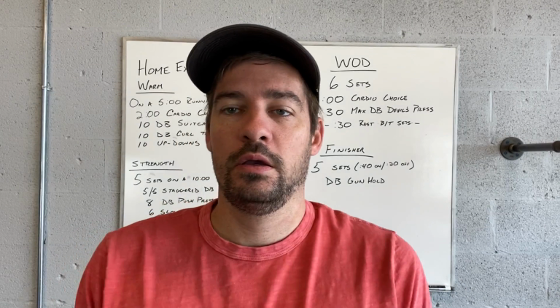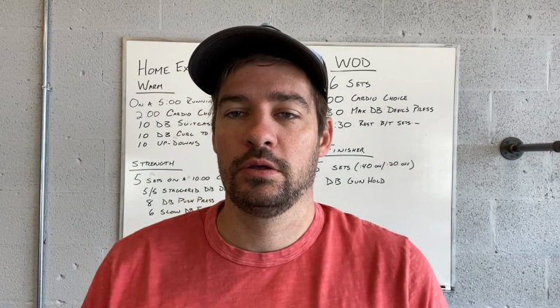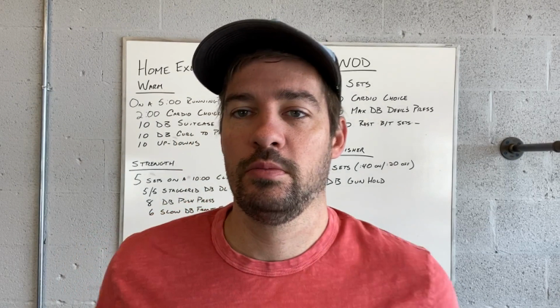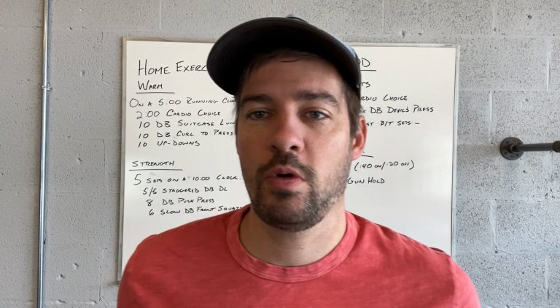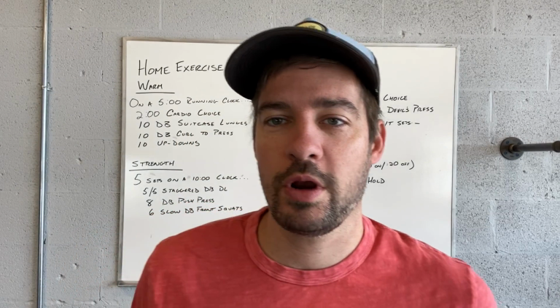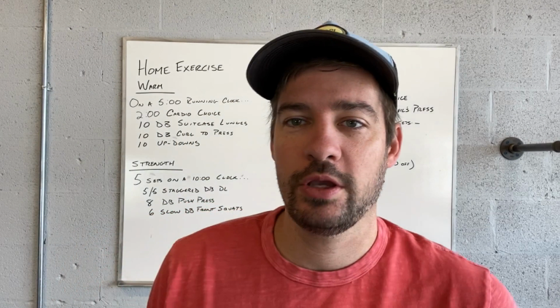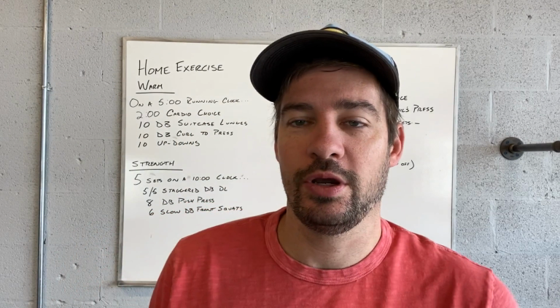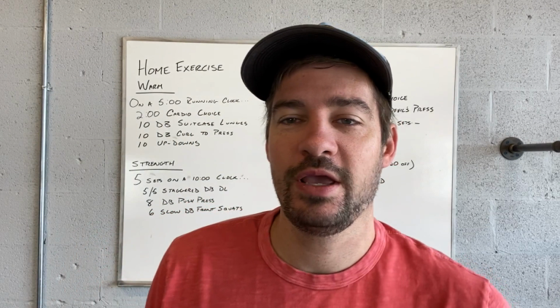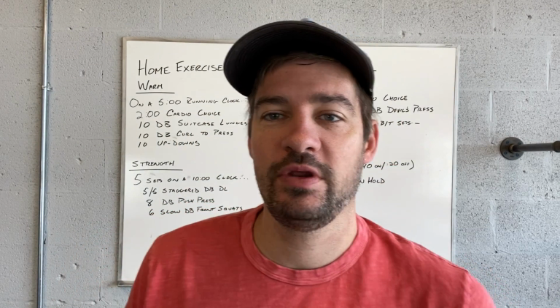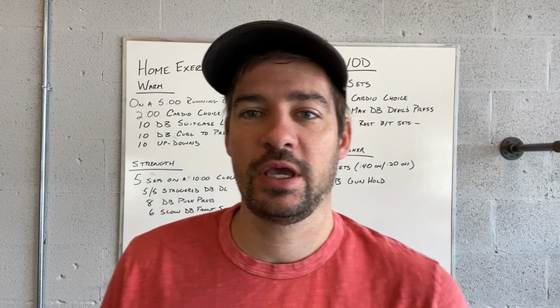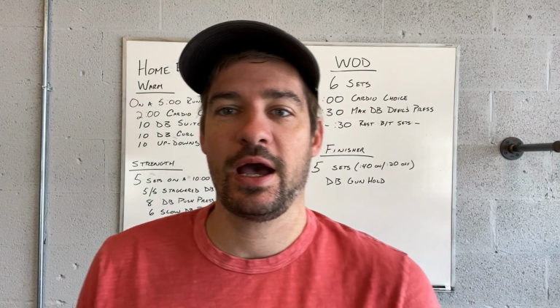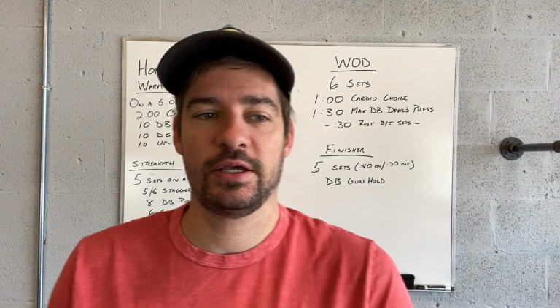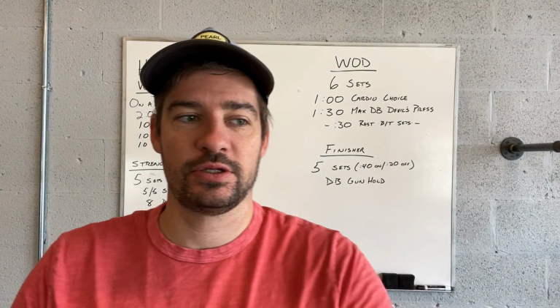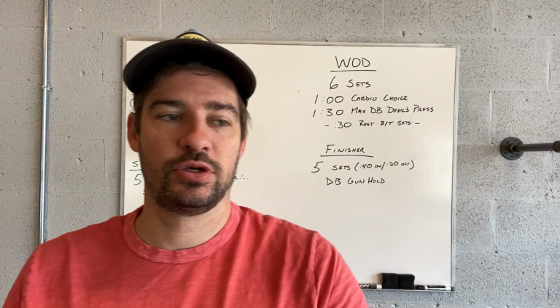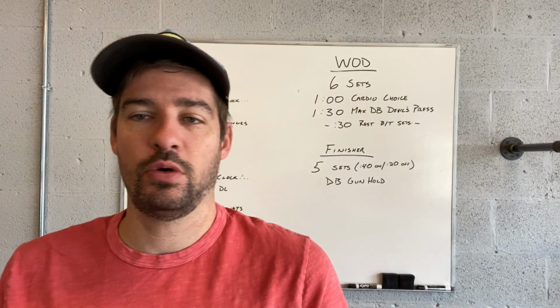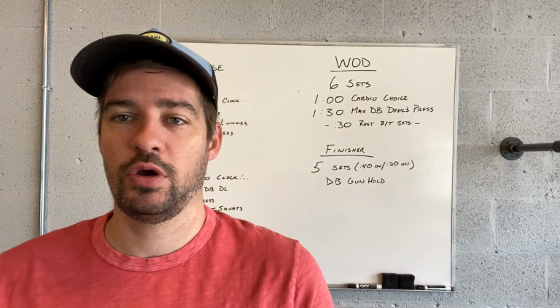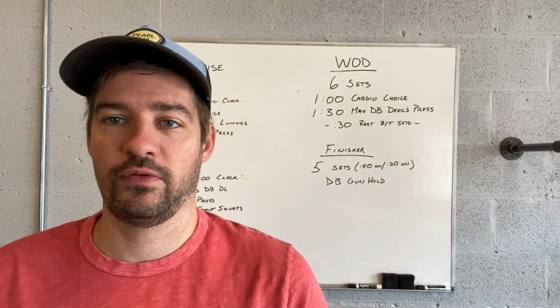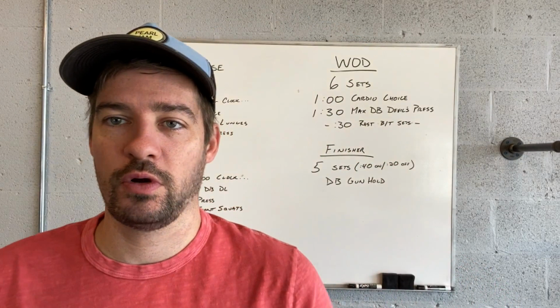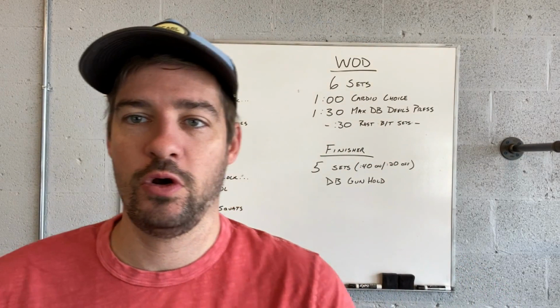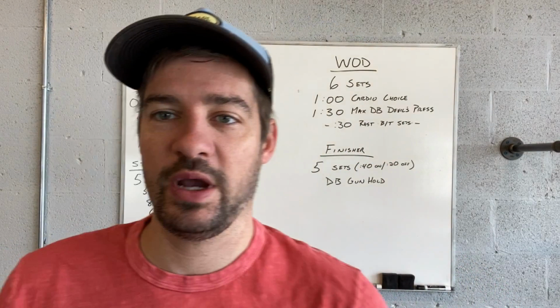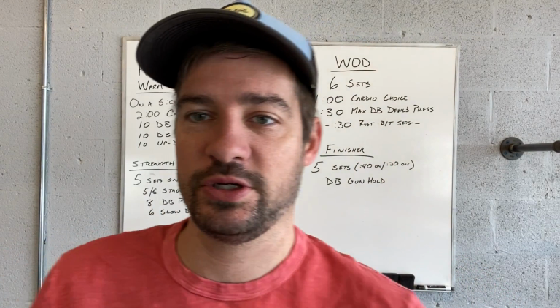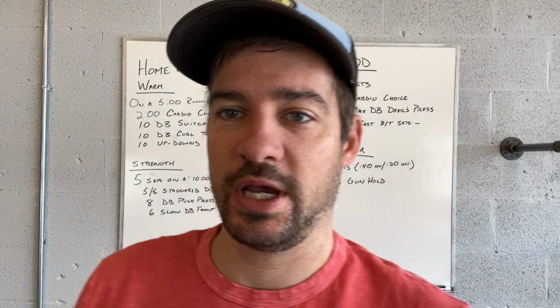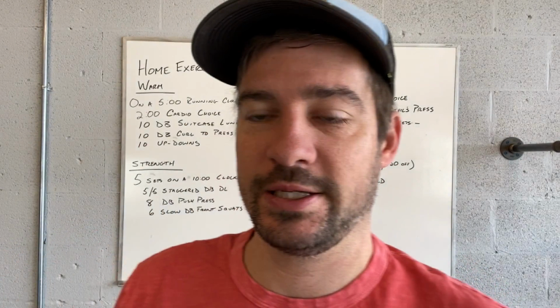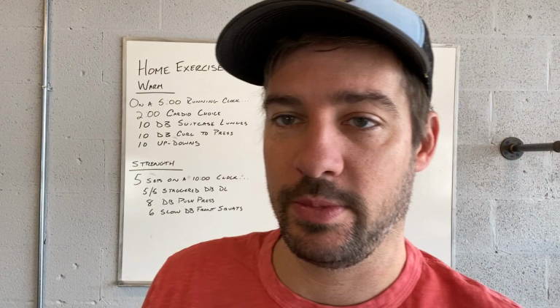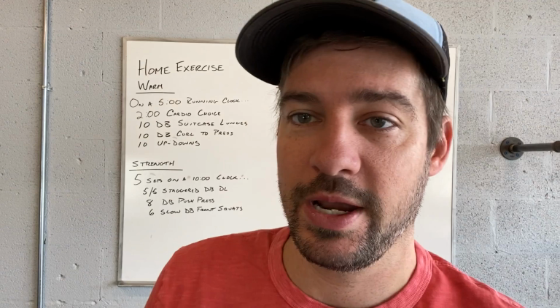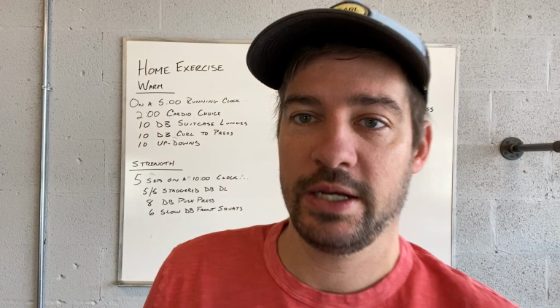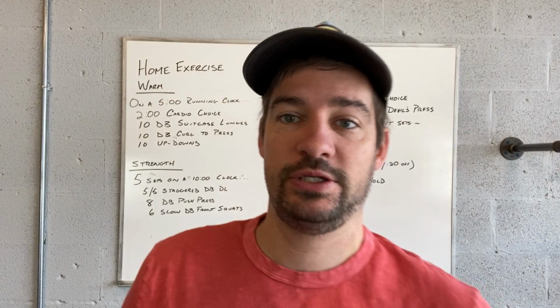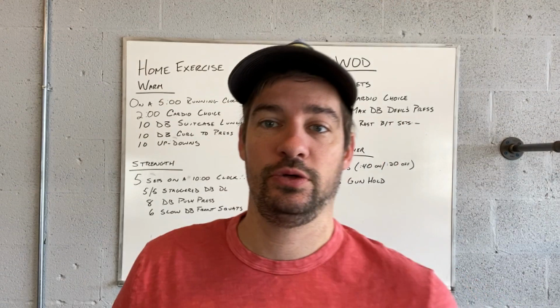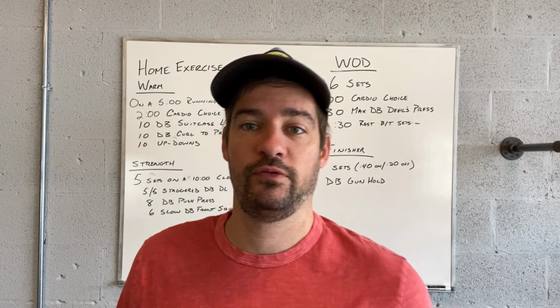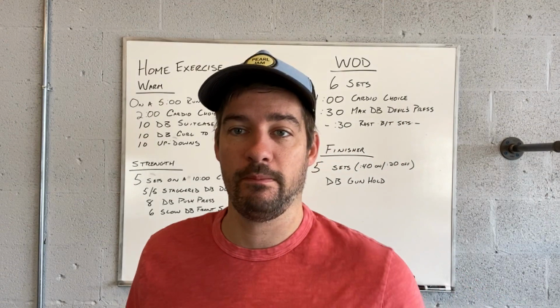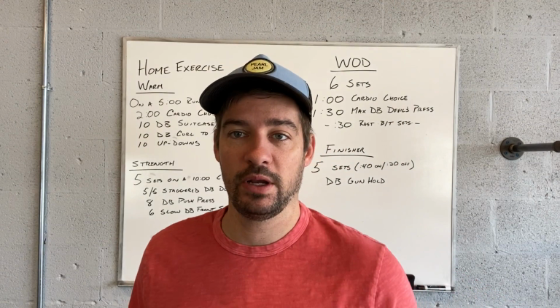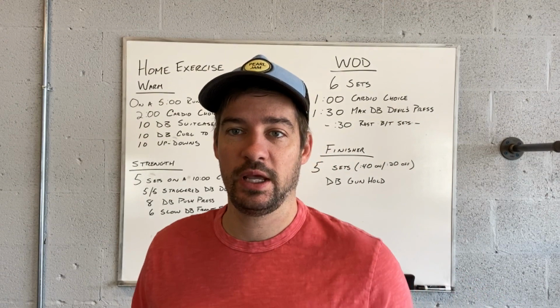Good morning, good evening guys. Going over home exercise number 92 for Monday.